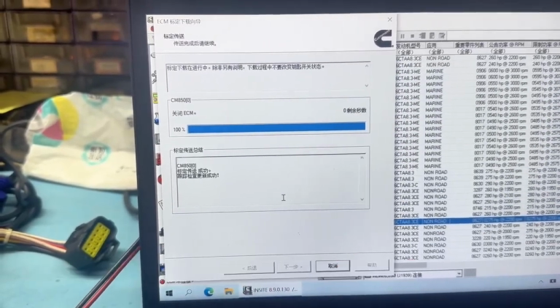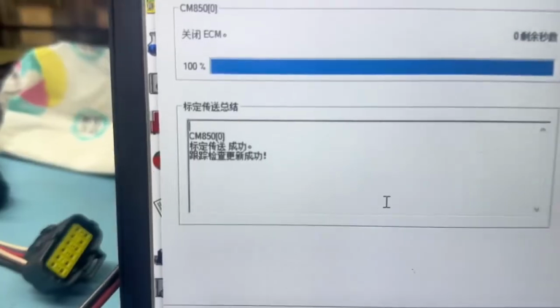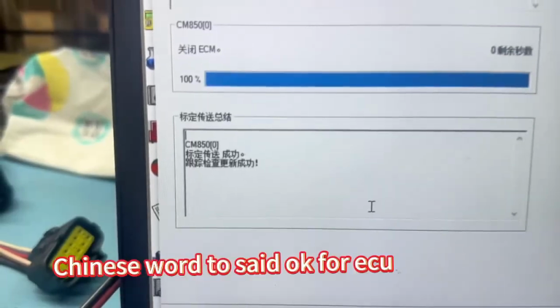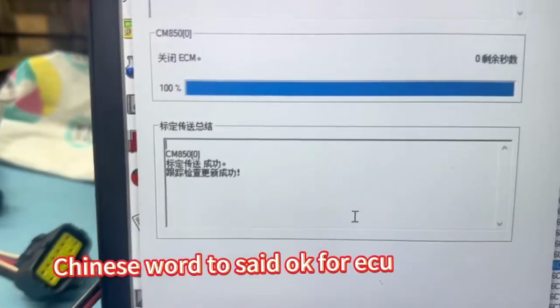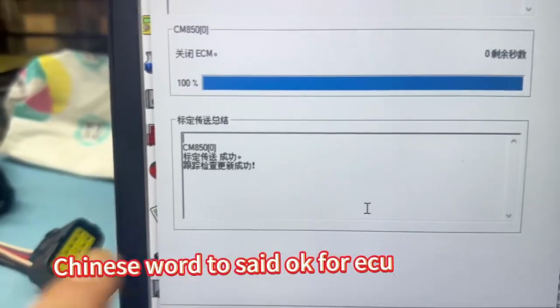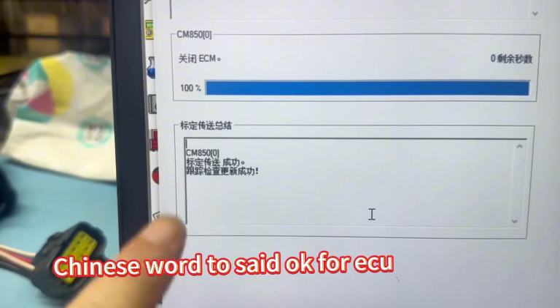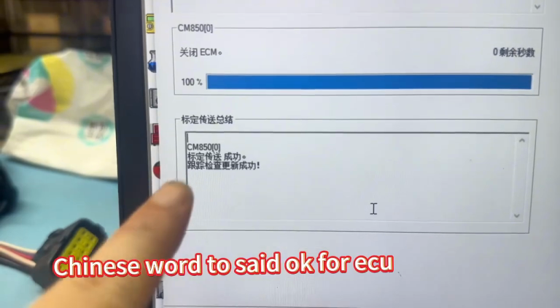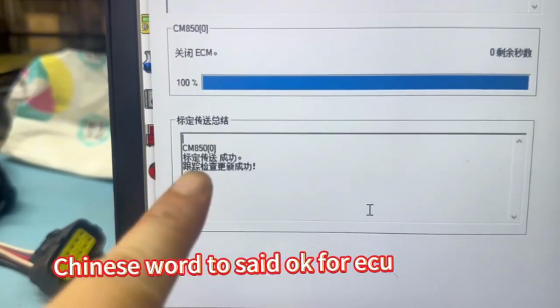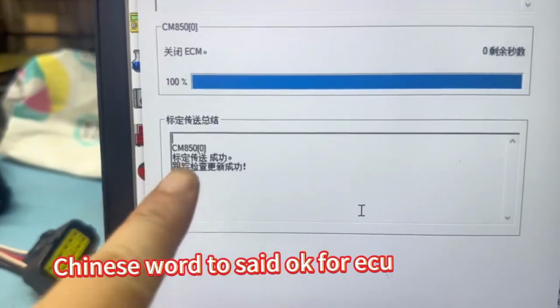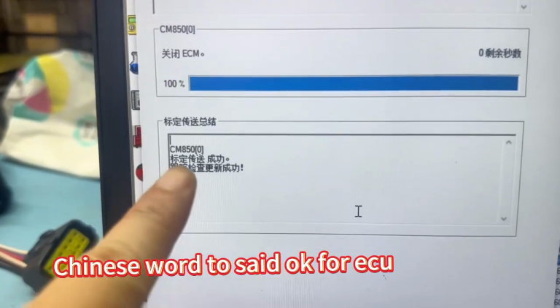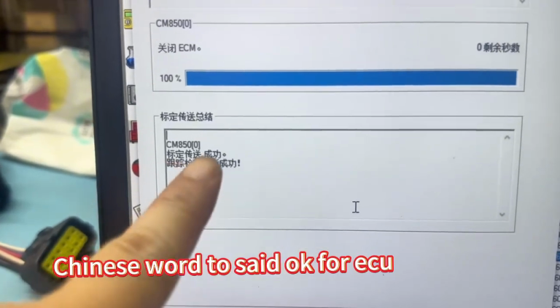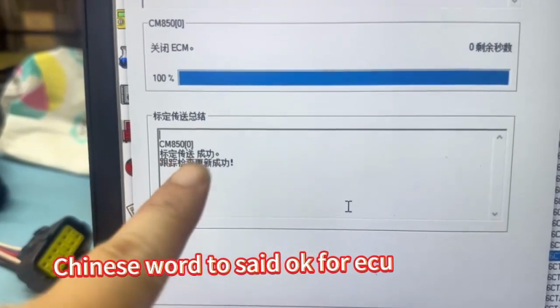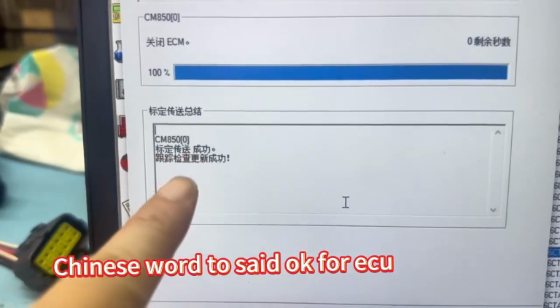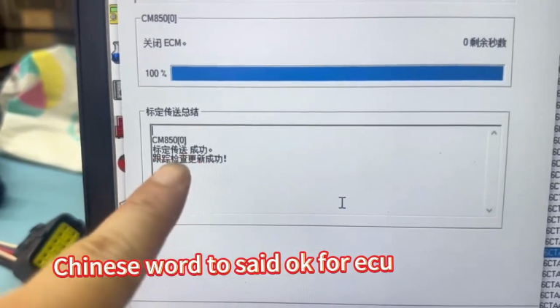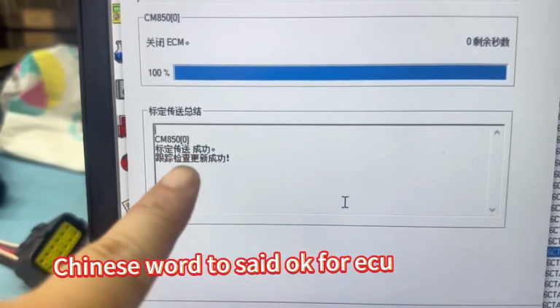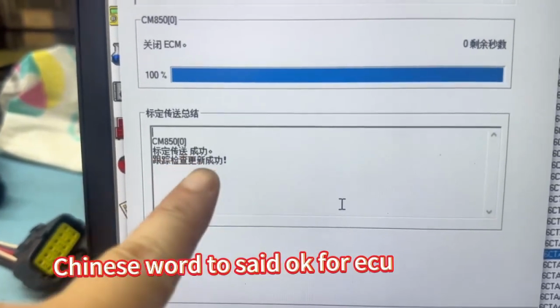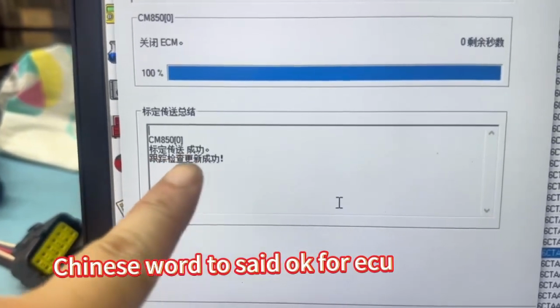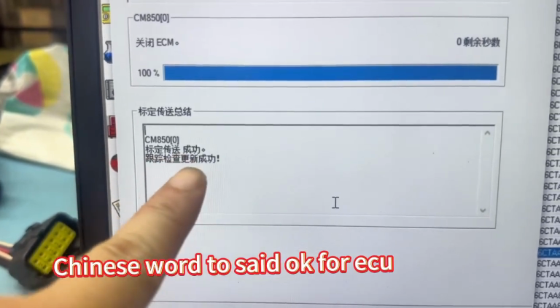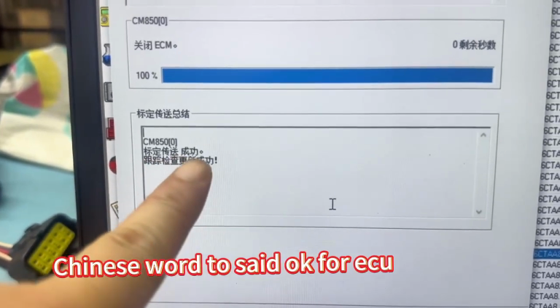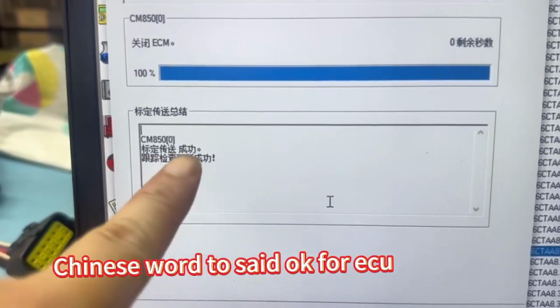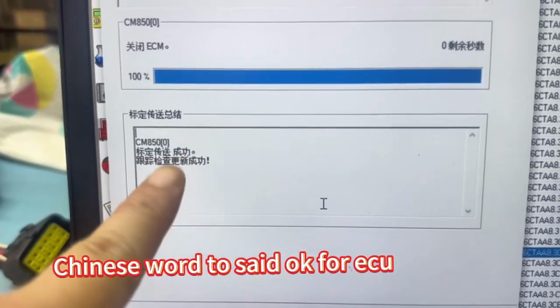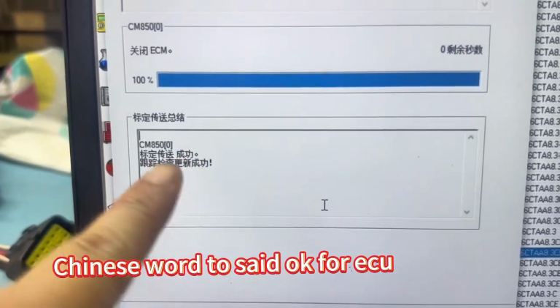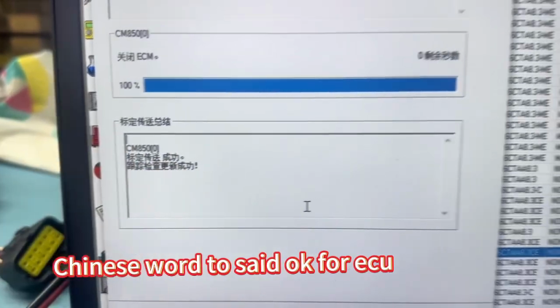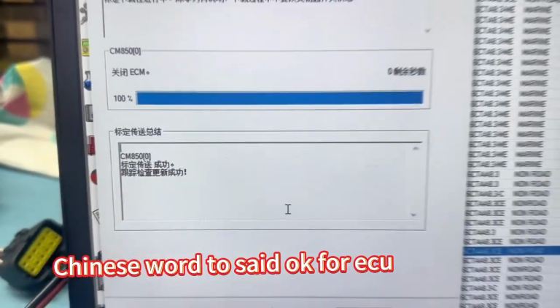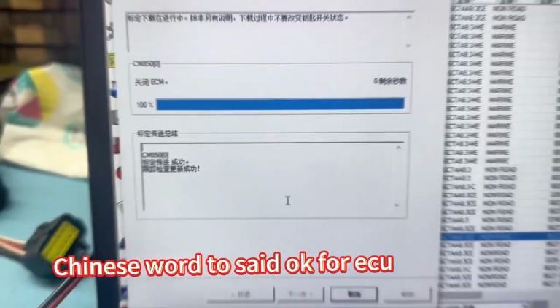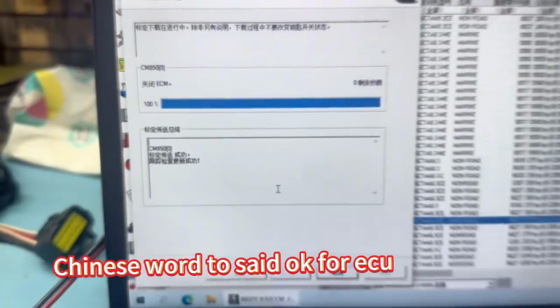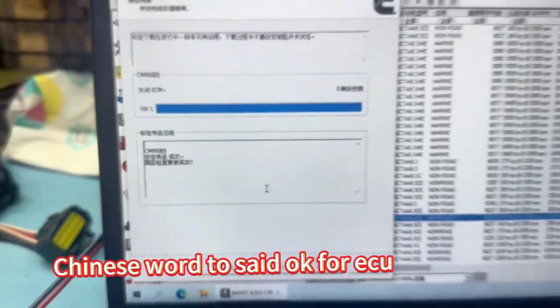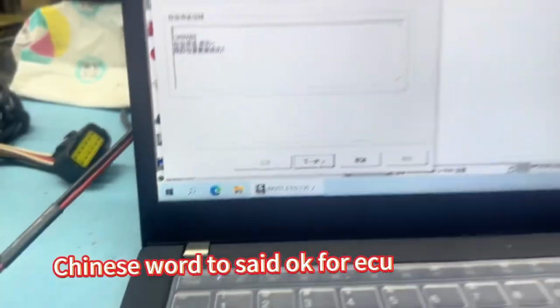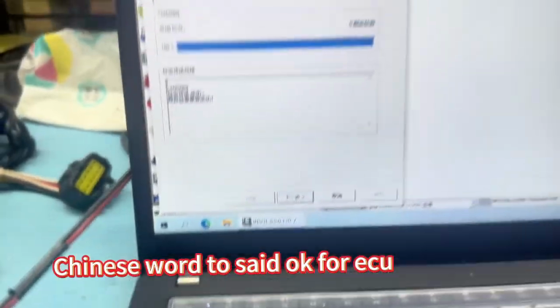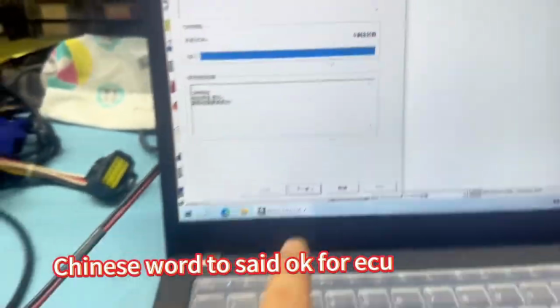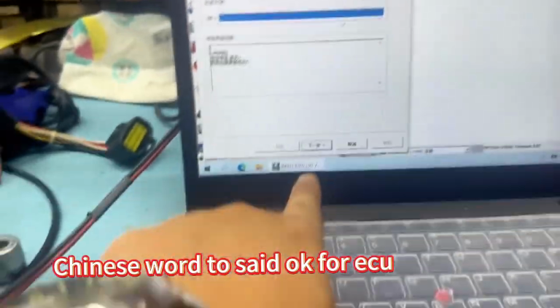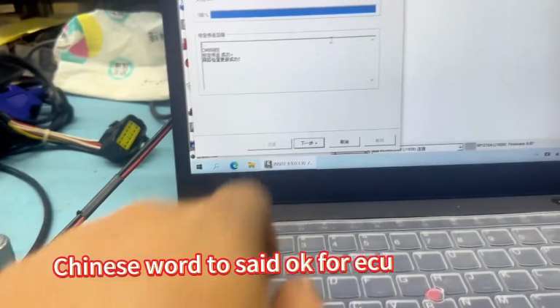Okay, this is China for Sisi — renew the program for Sisi. Okay, next one.